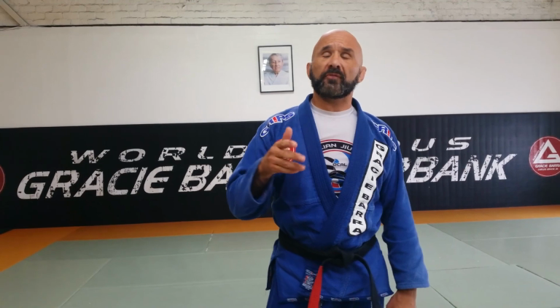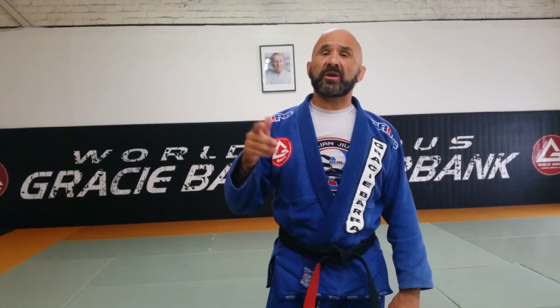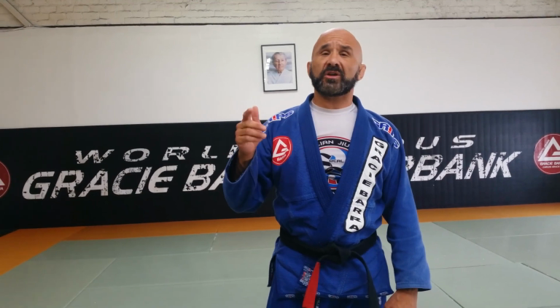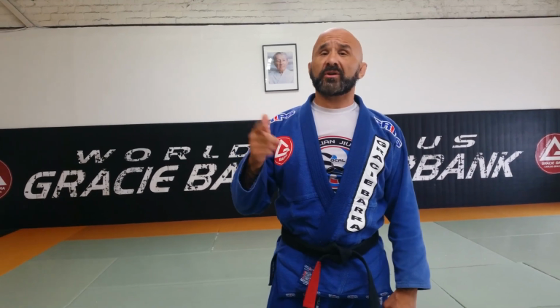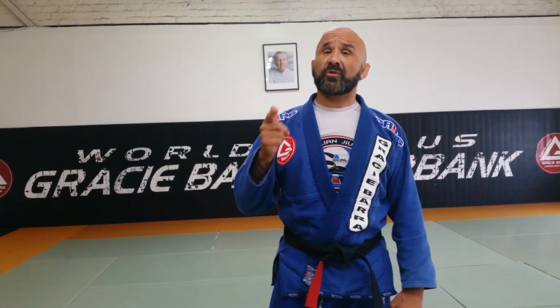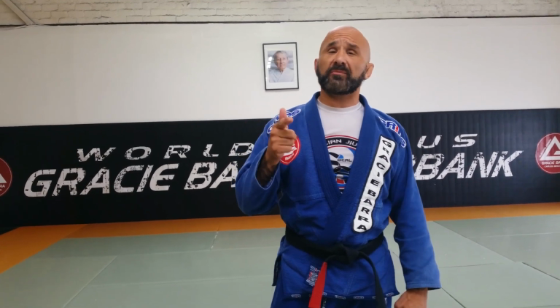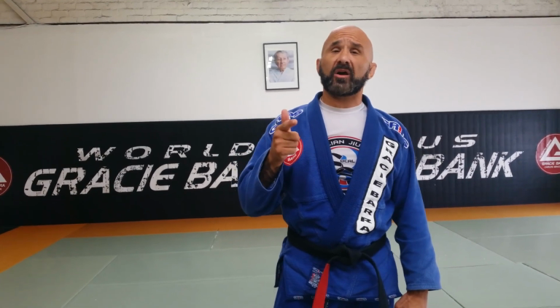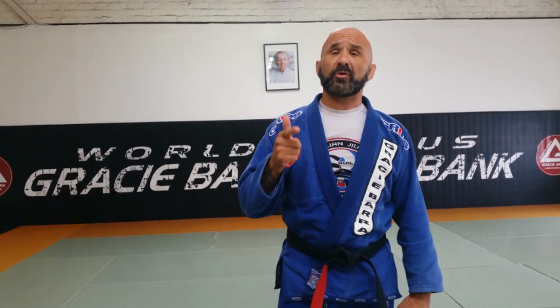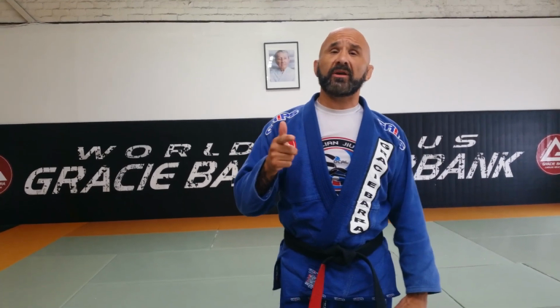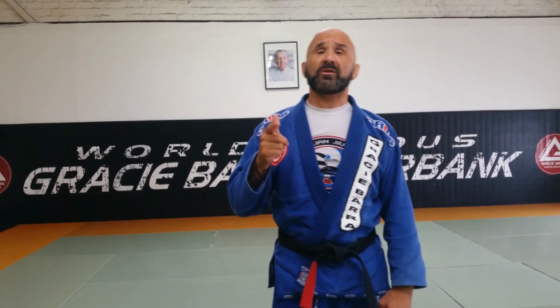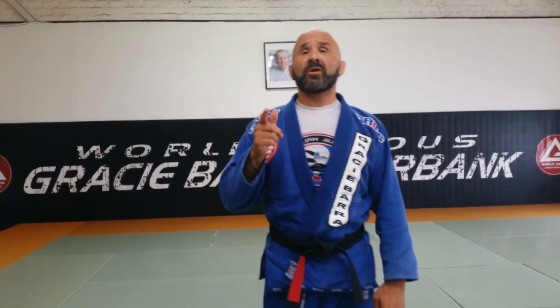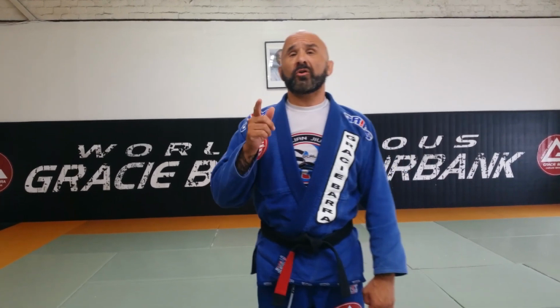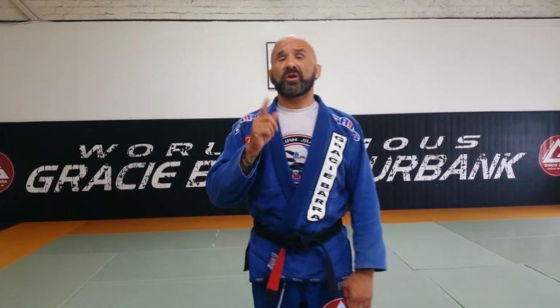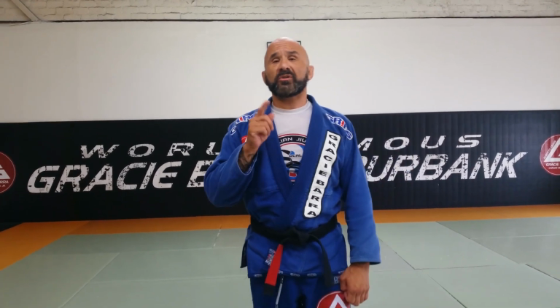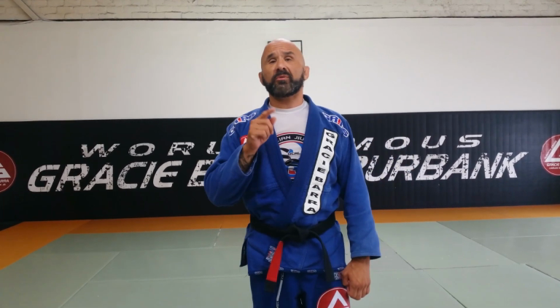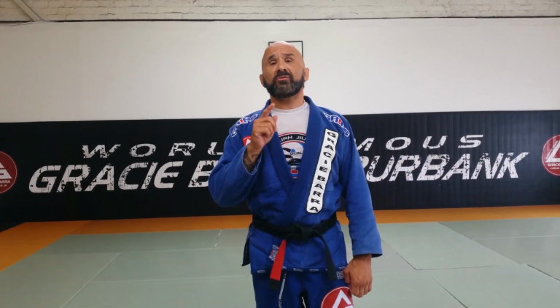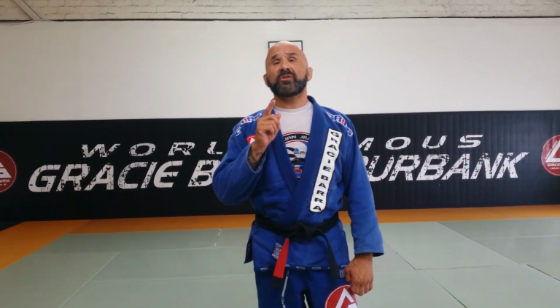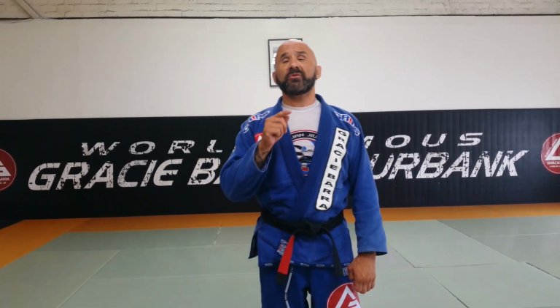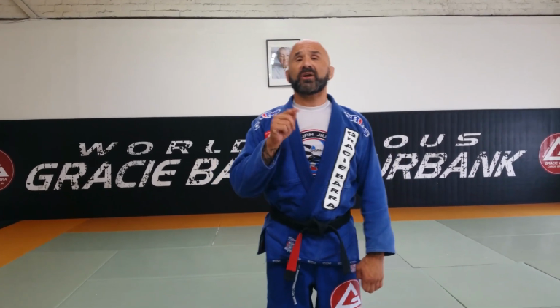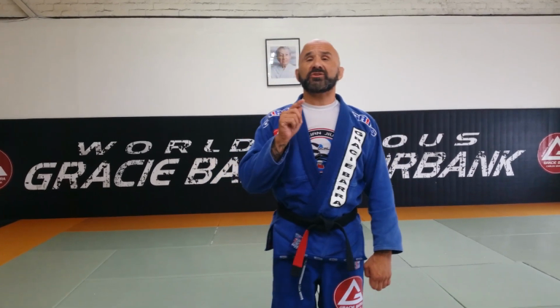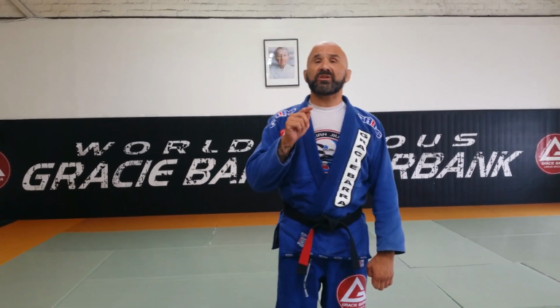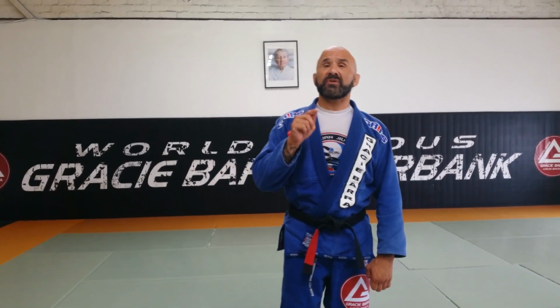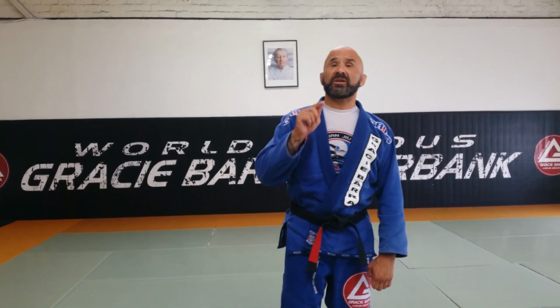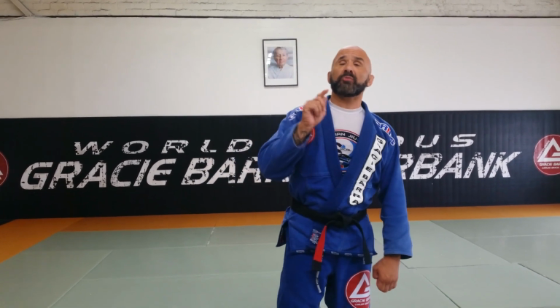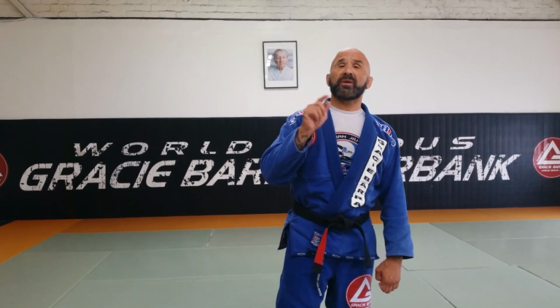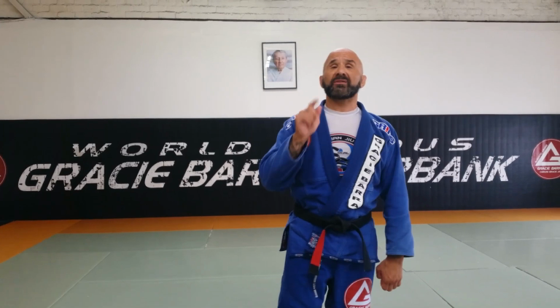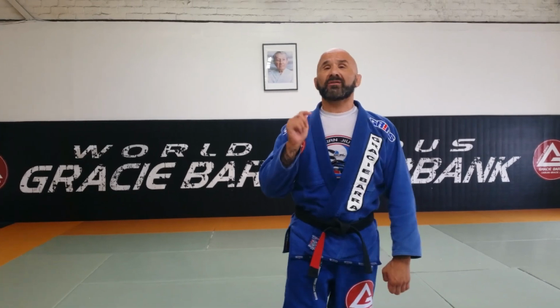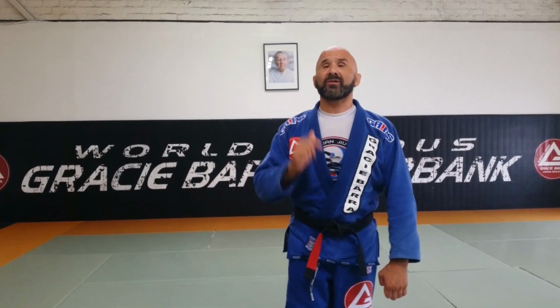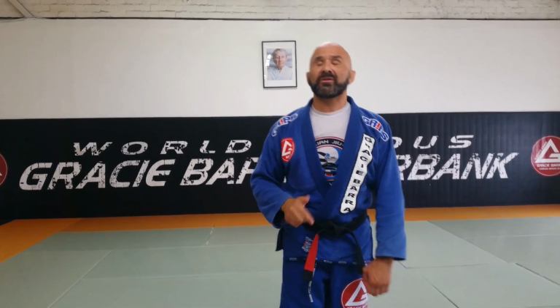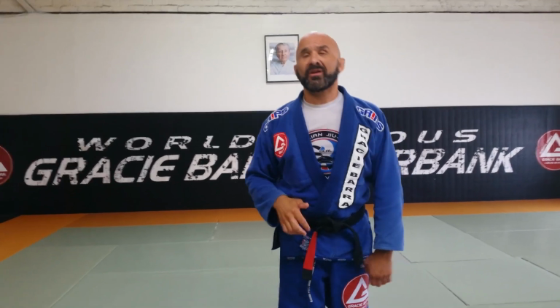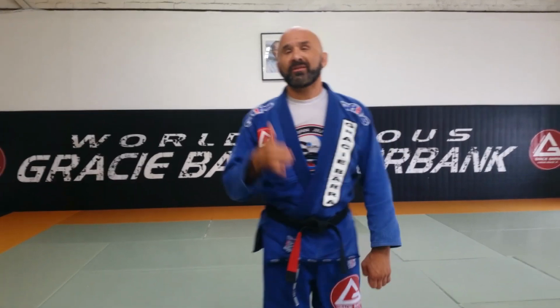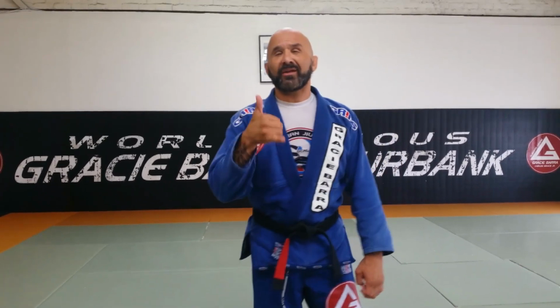For information on training at Gracie Baja Burbank, go to www.gbburbank.com. Thanks.